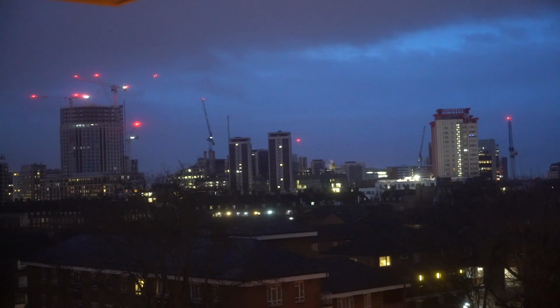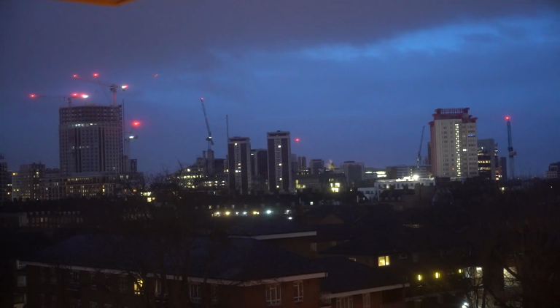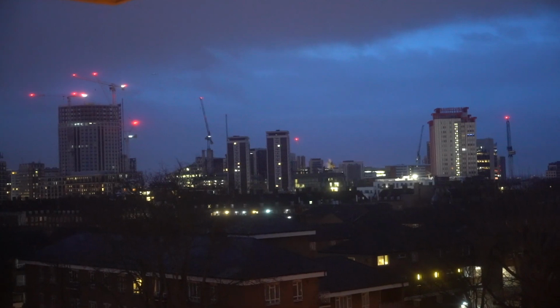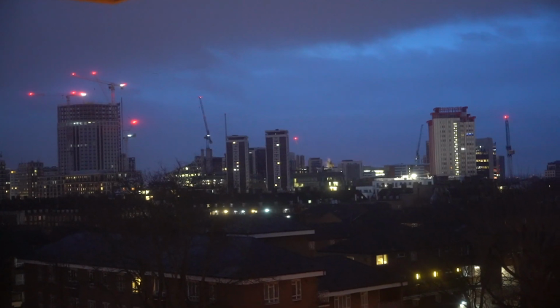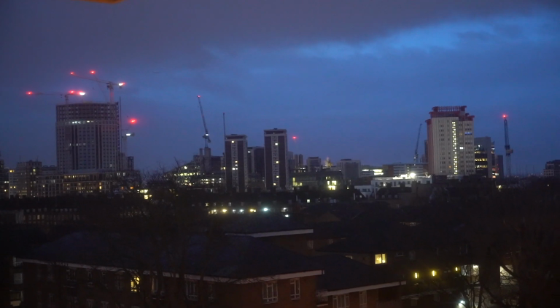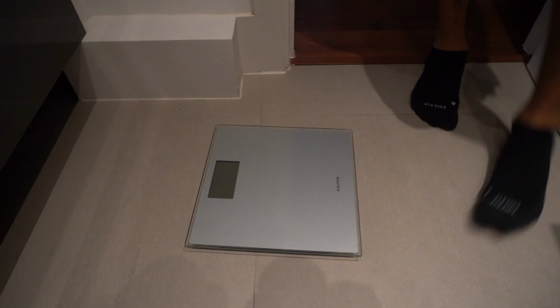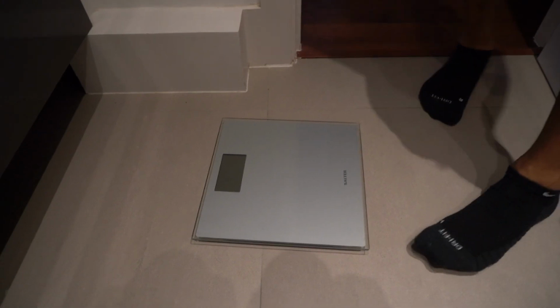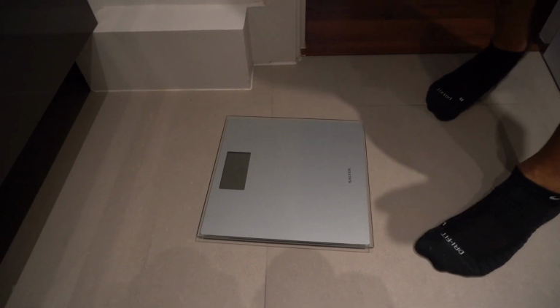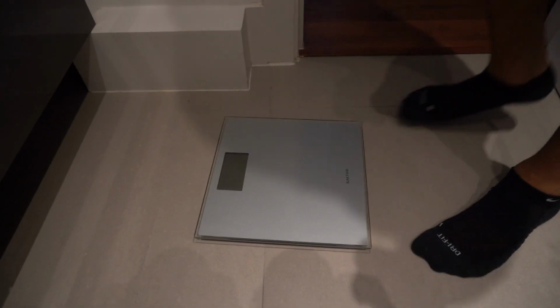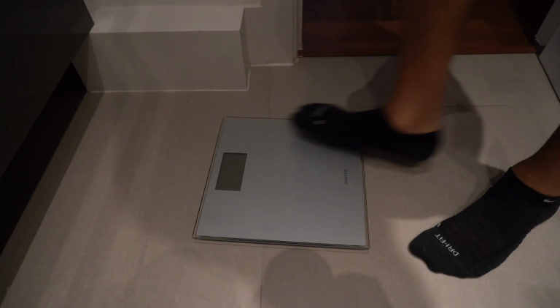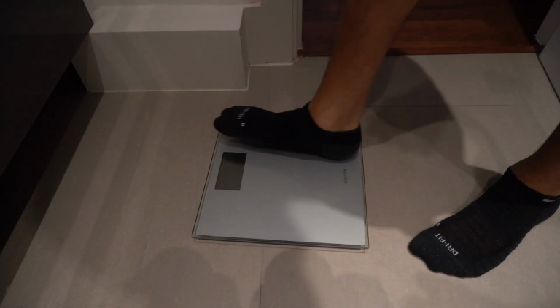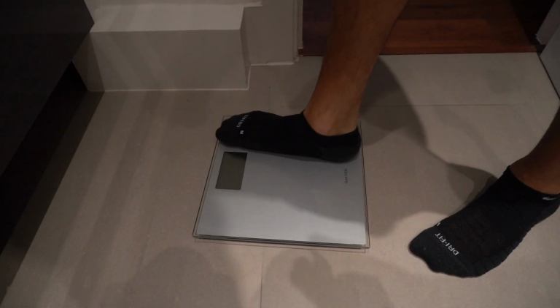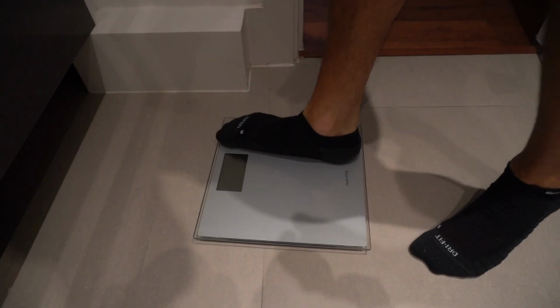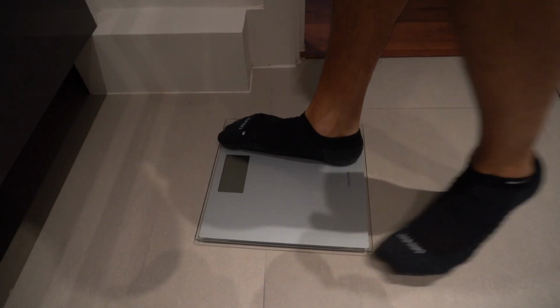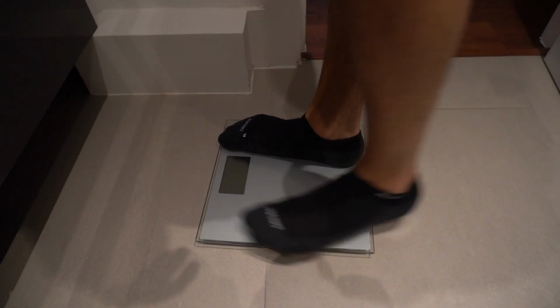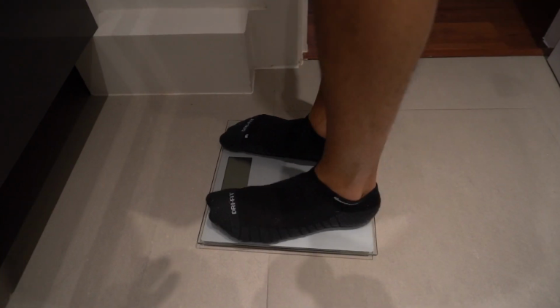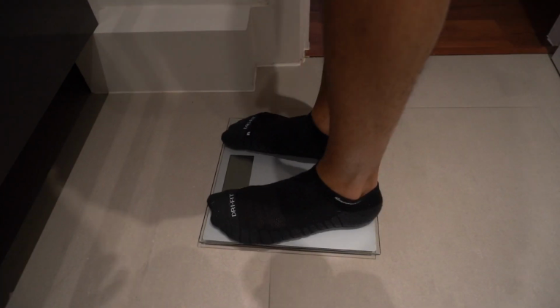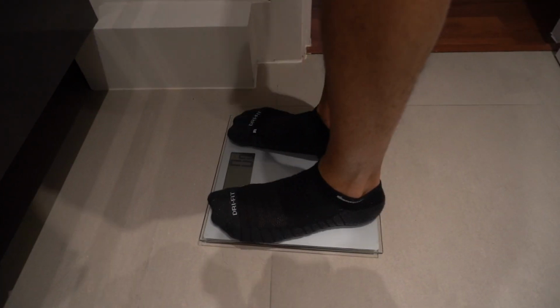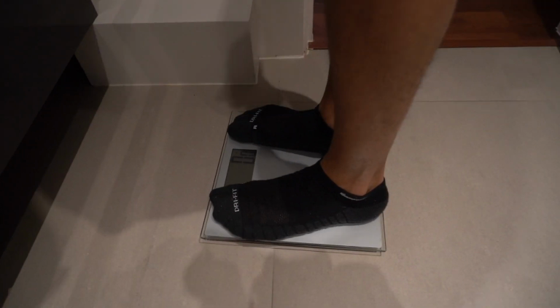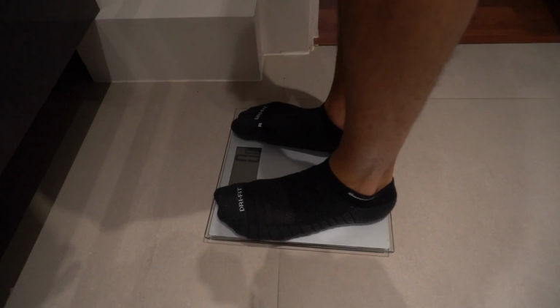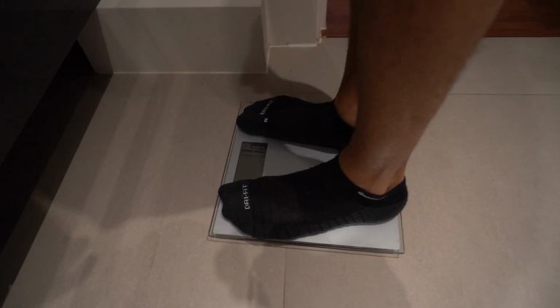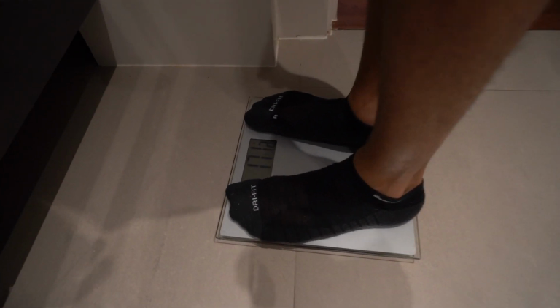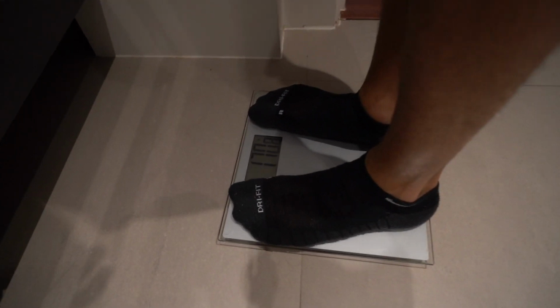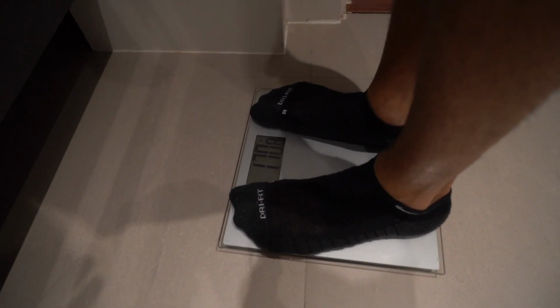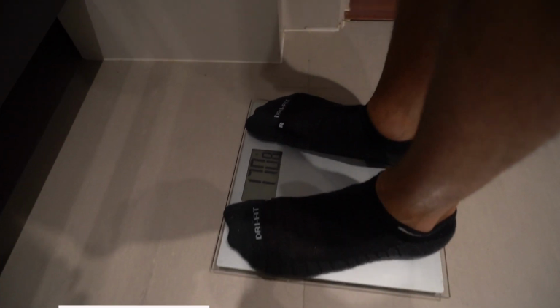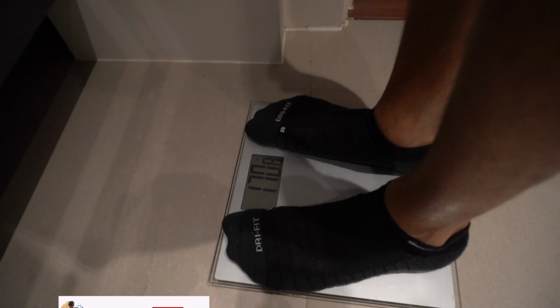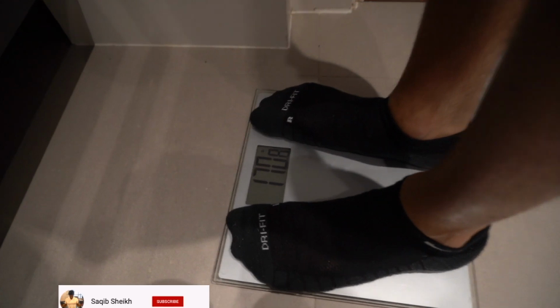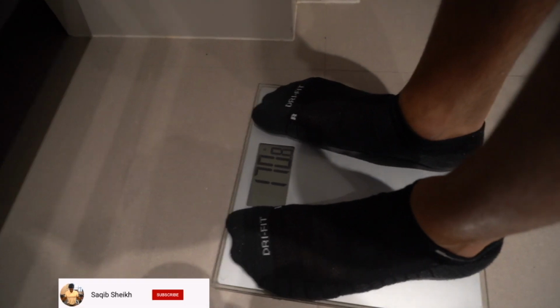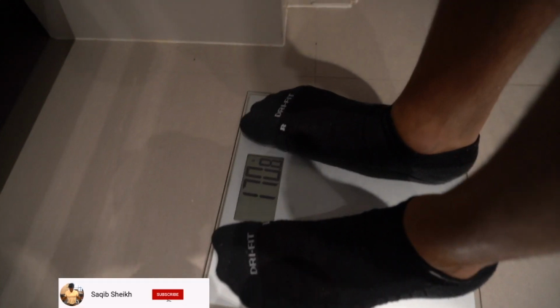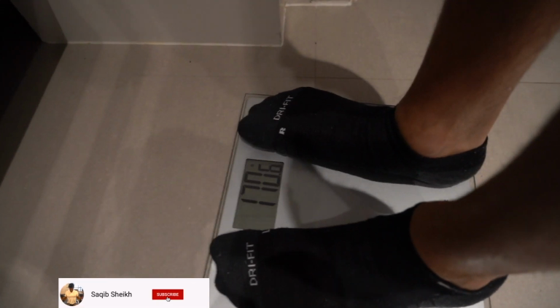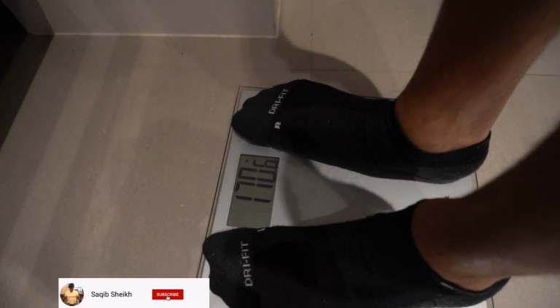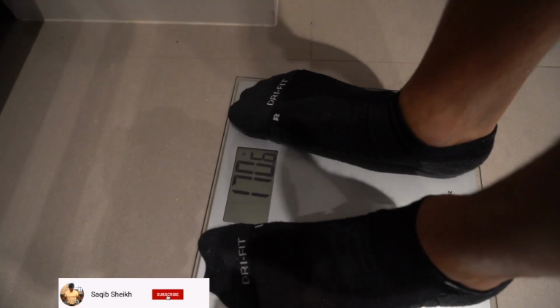Welcome to the video guys, it's been a while since I posted, so here it is — my morning routine for 2020.